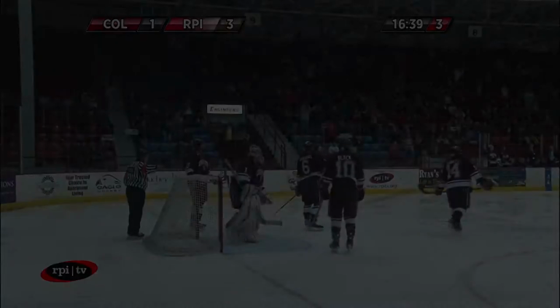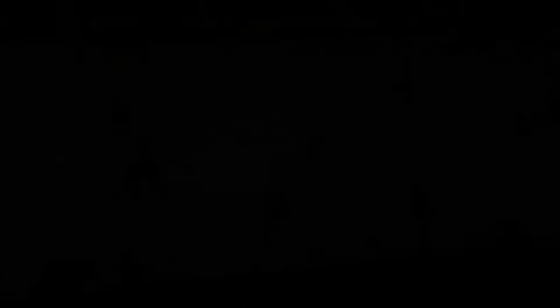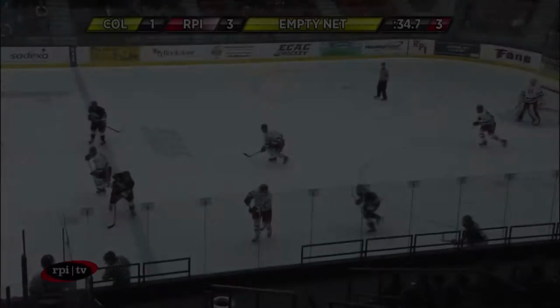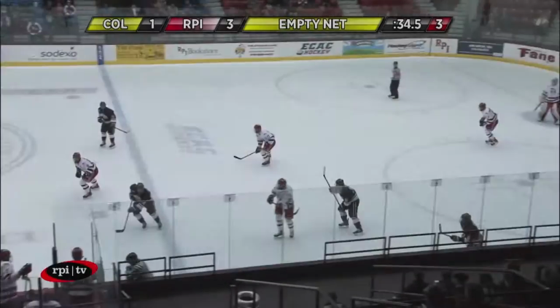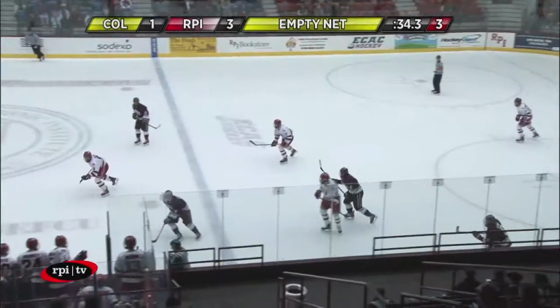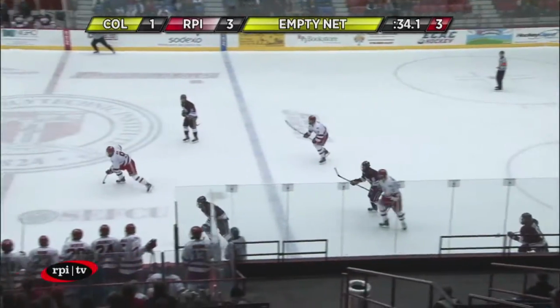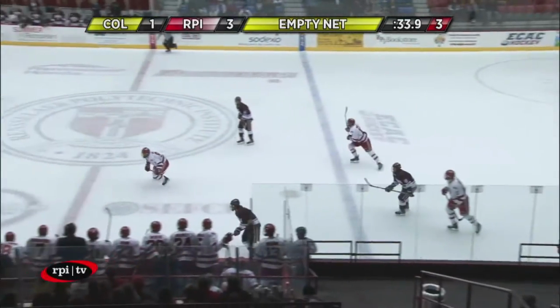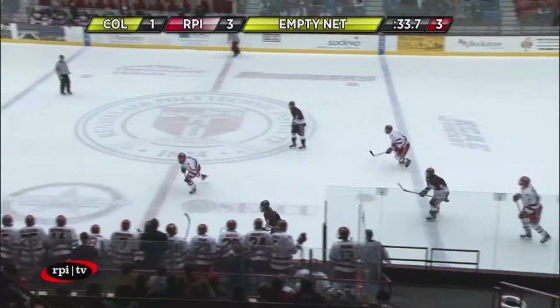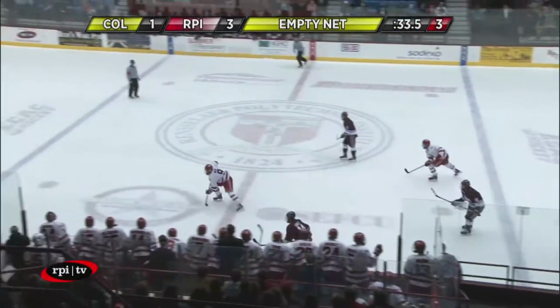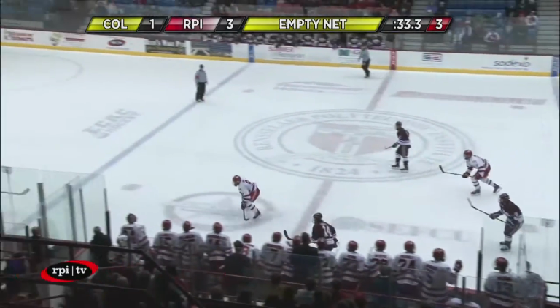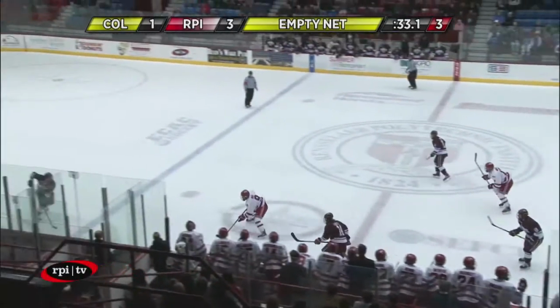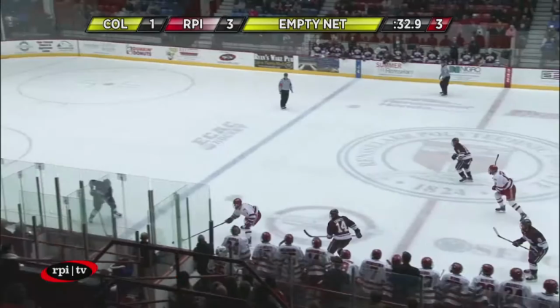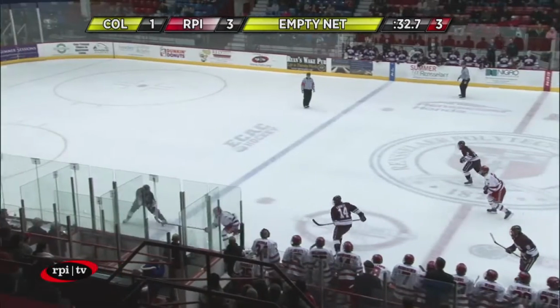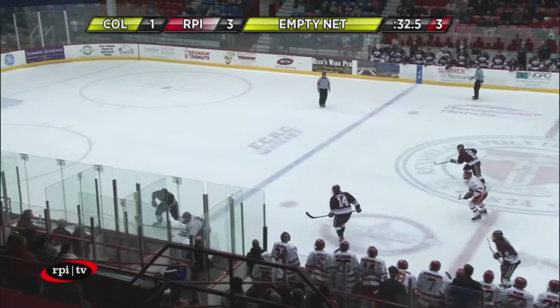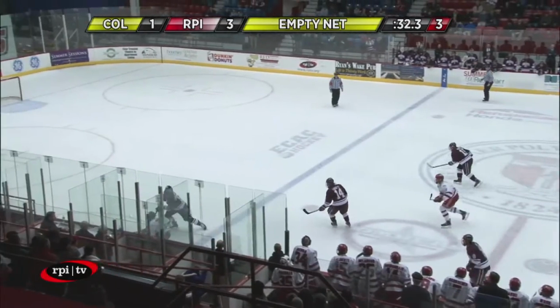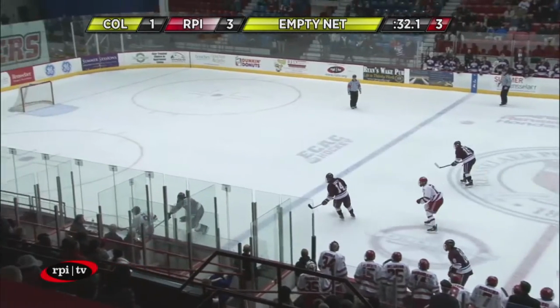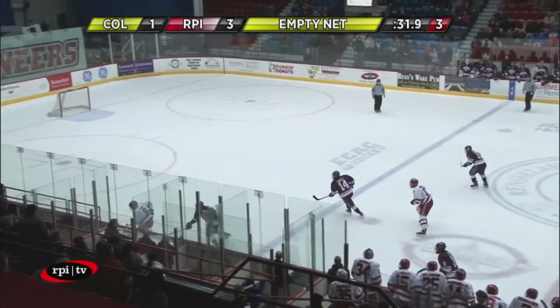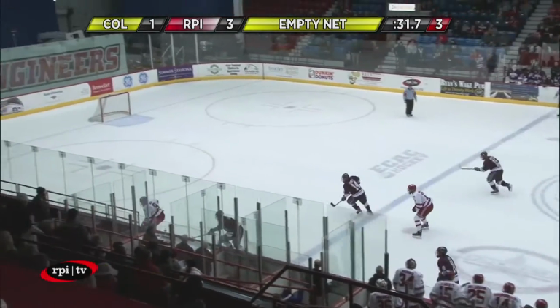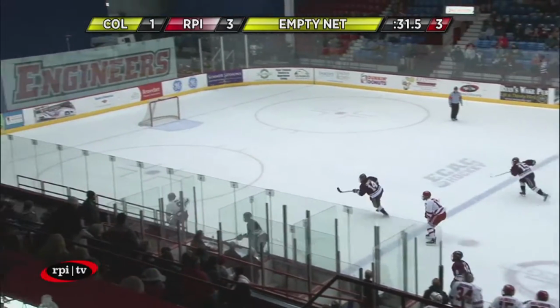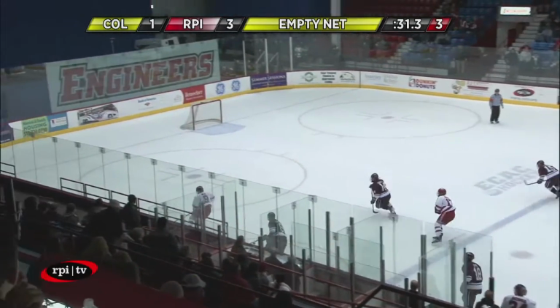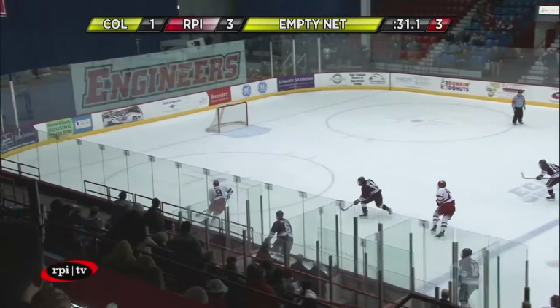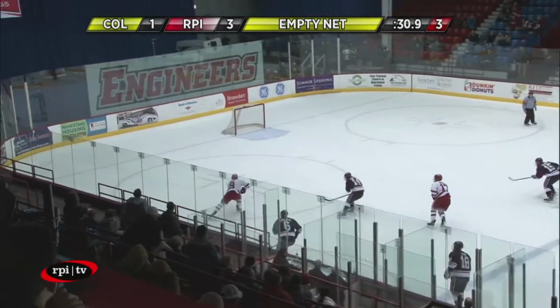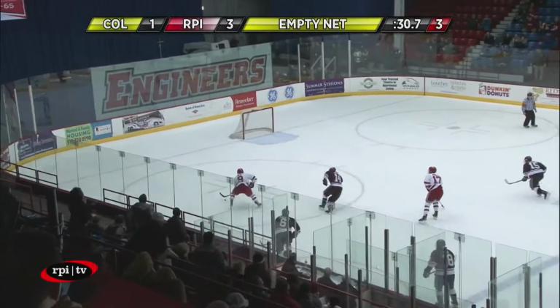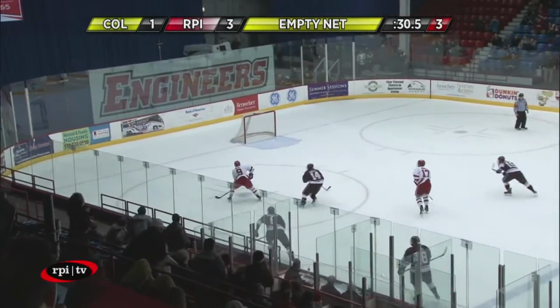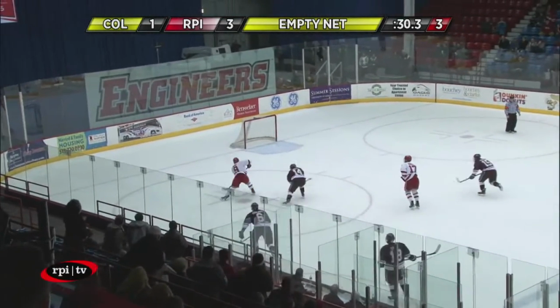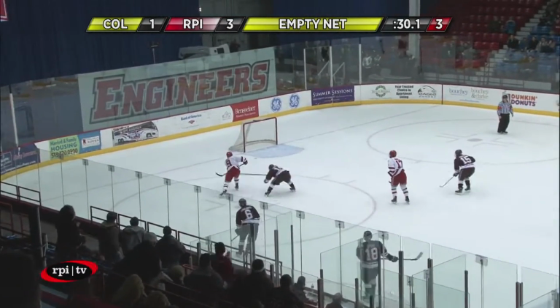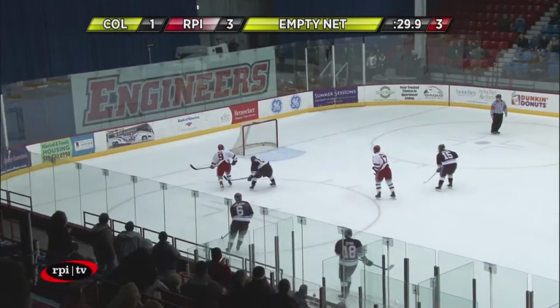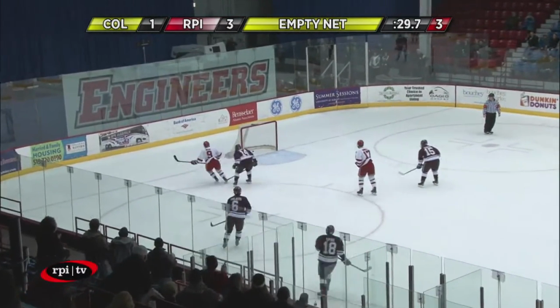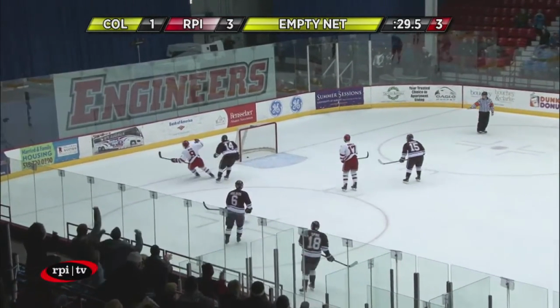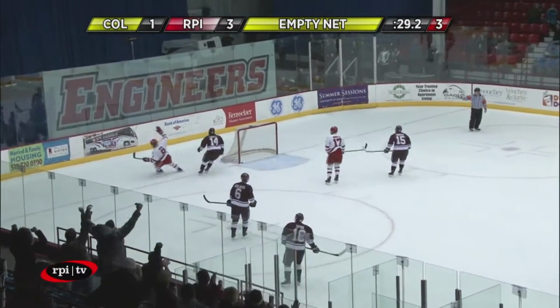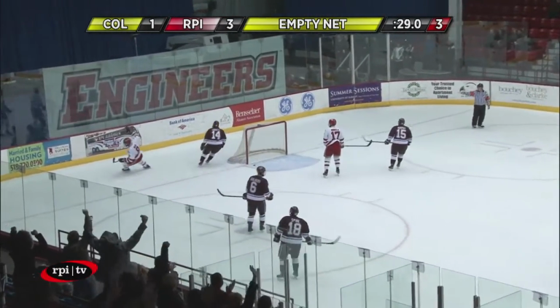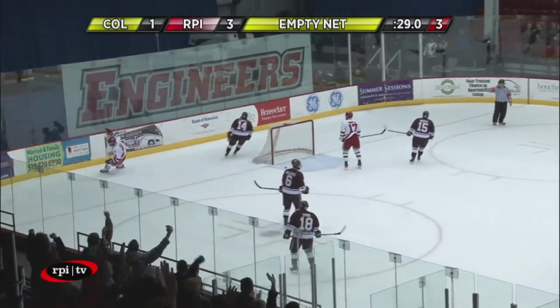Well done by Liljegren. Feeds it off the boards out to center. Neal swats at it — he doesn't have a chance in the empty netter. Walking in, he scores!